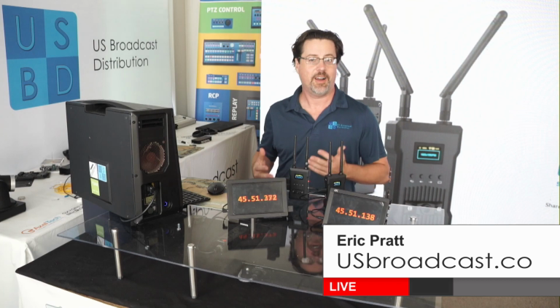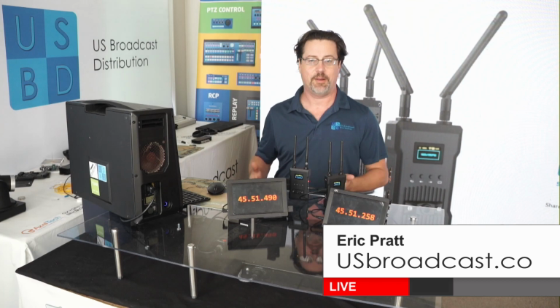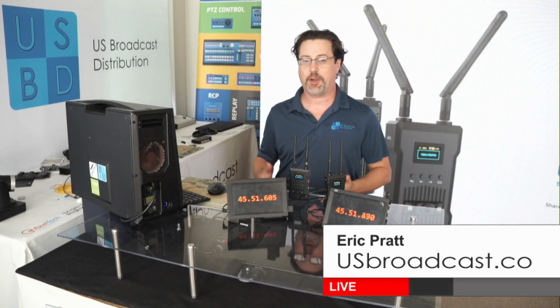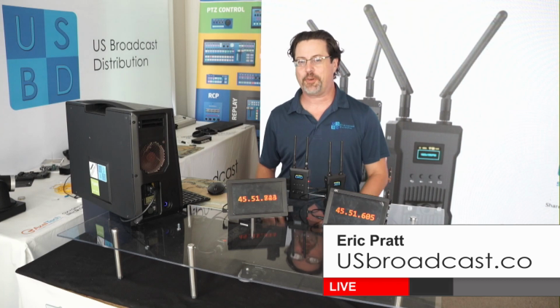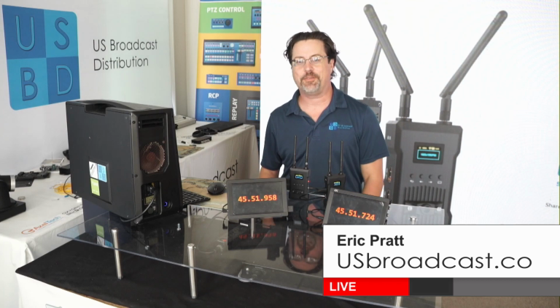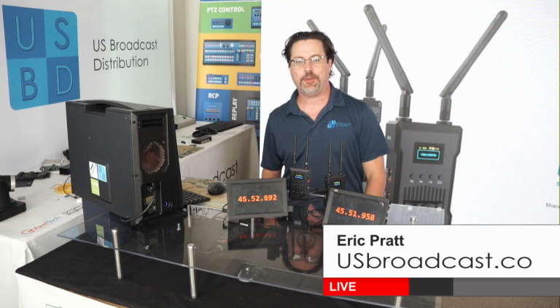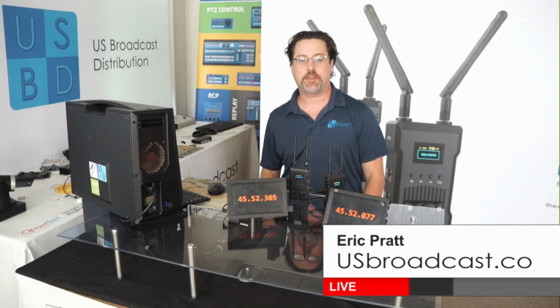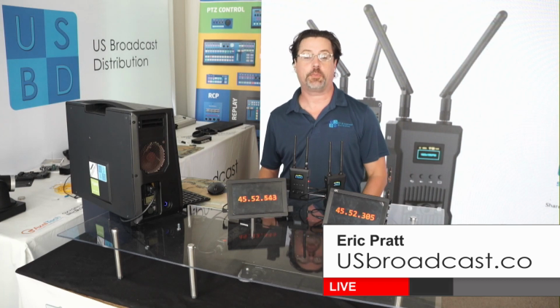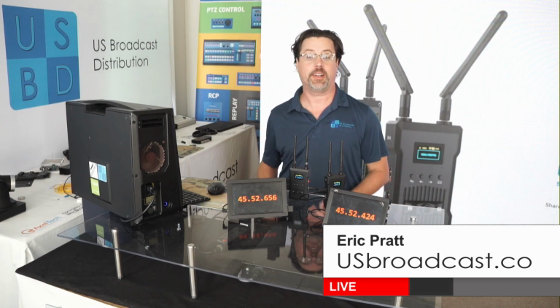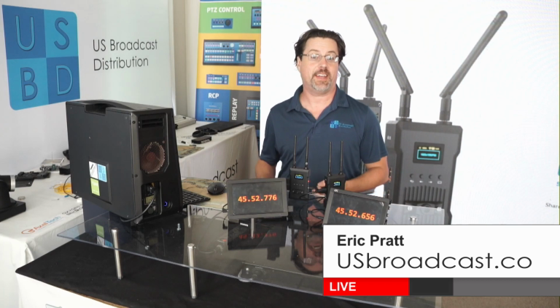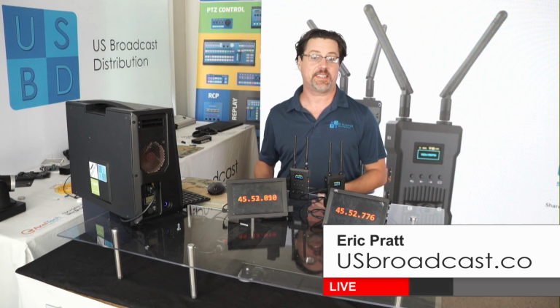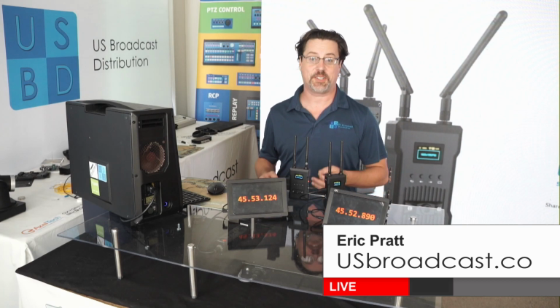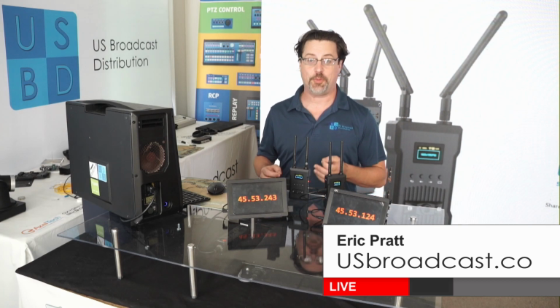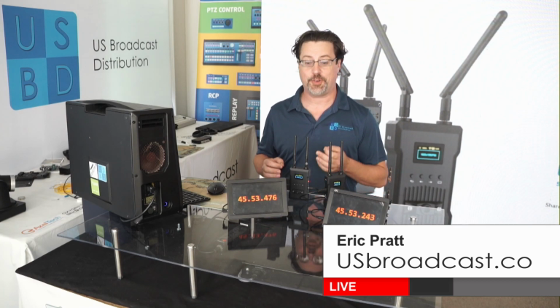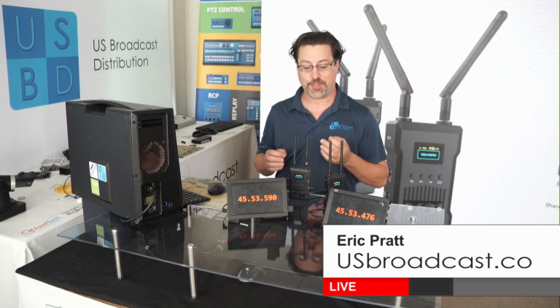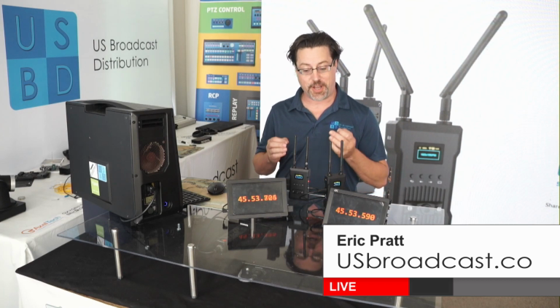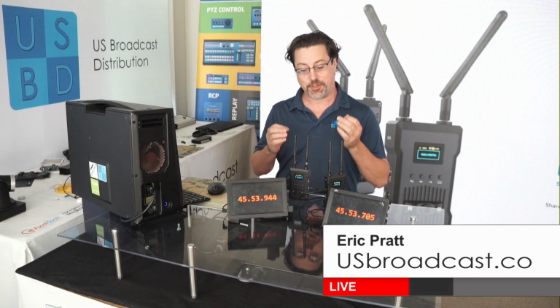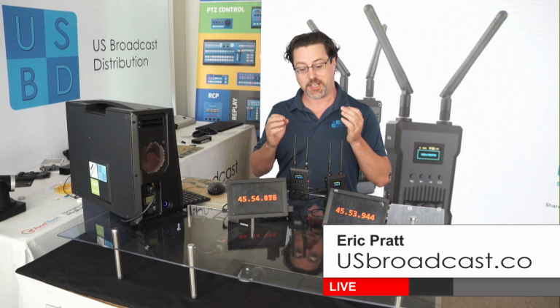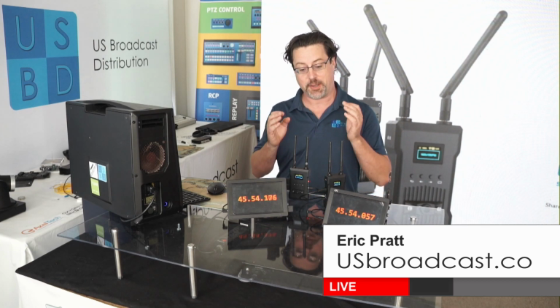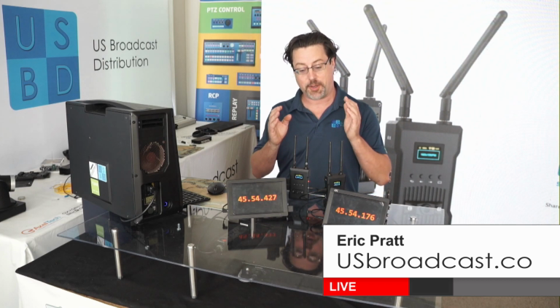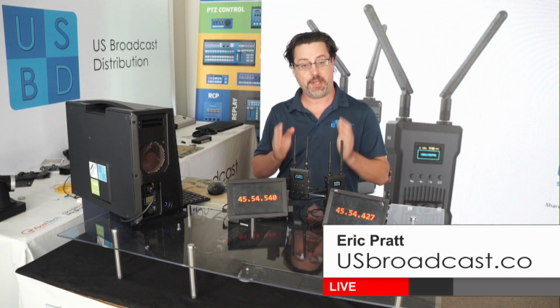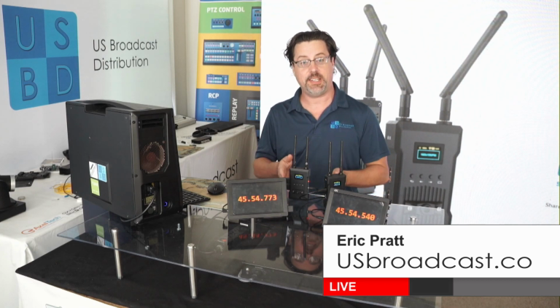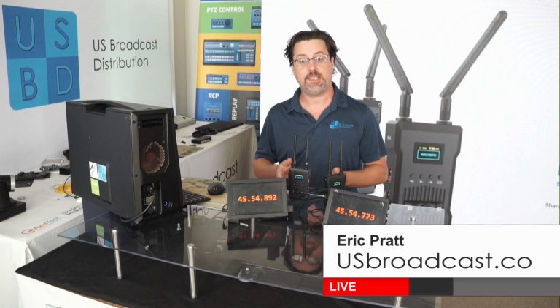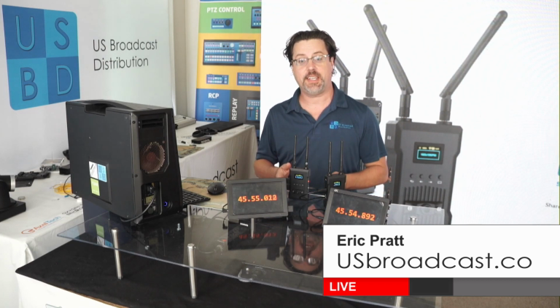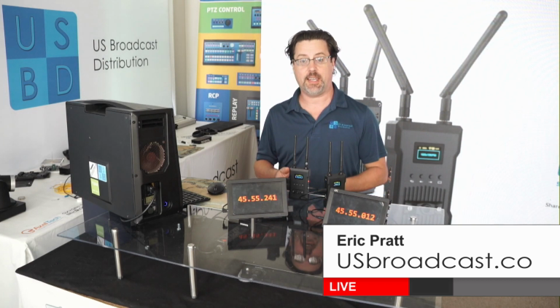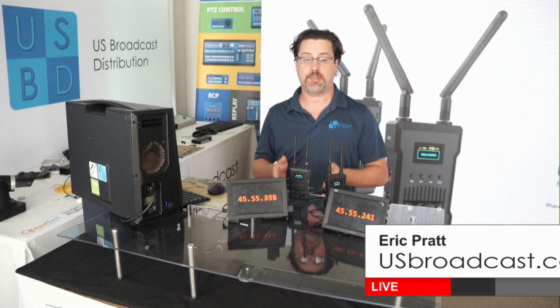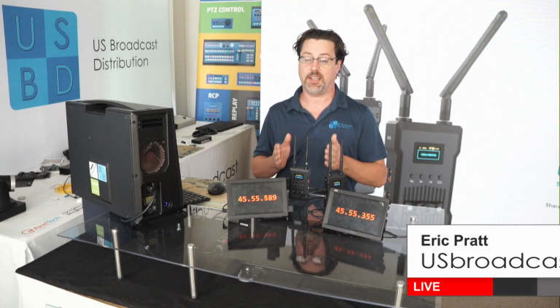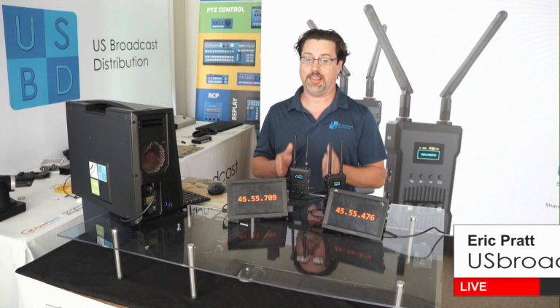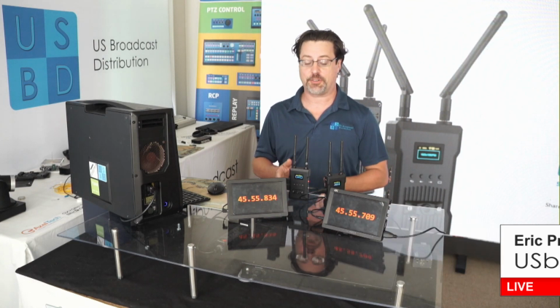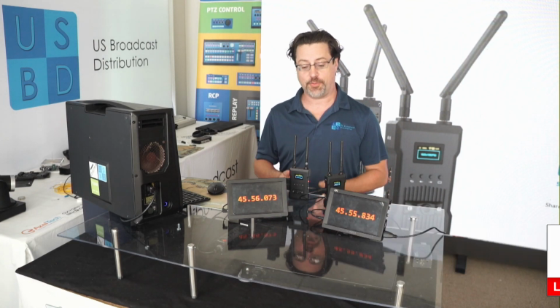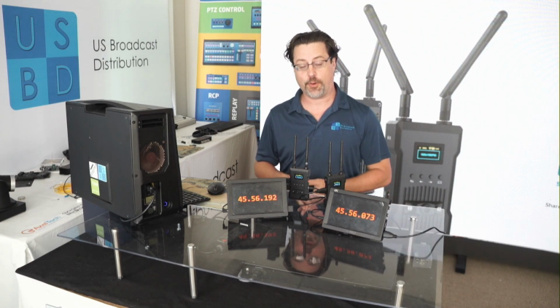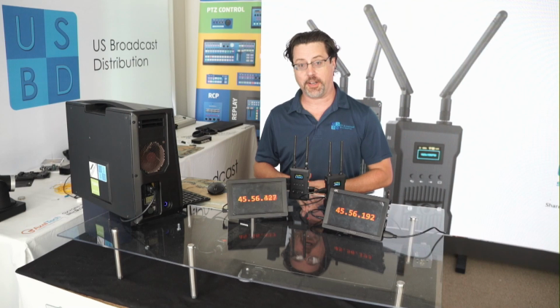I'm Eric Pratt from U.S. Broadcast Distribution. Today we're talking about PTZCAM's Electrum 400.